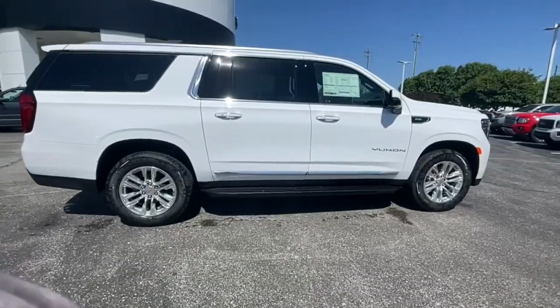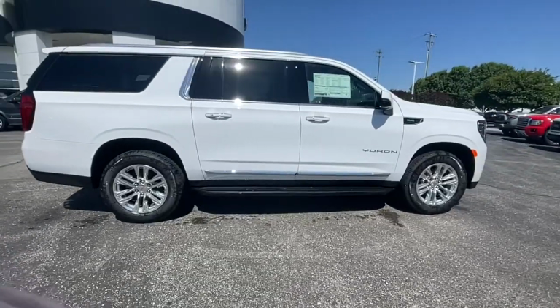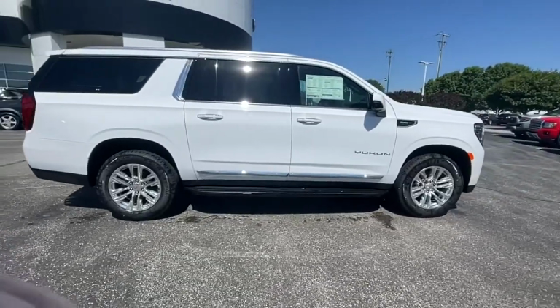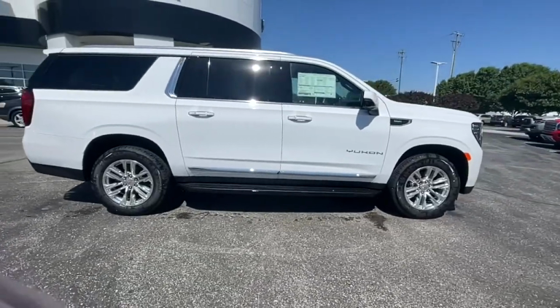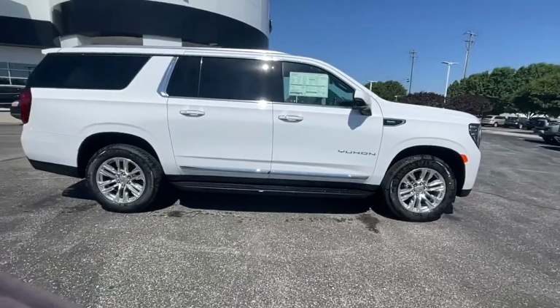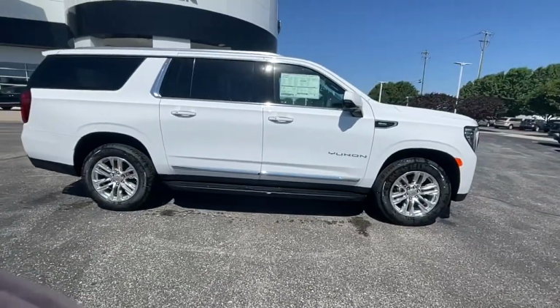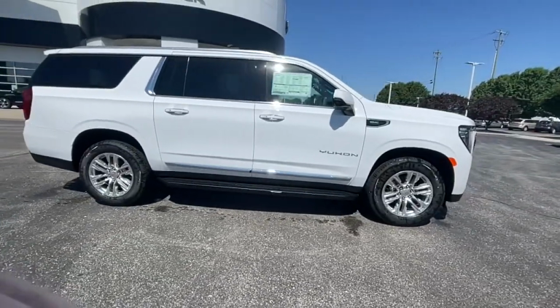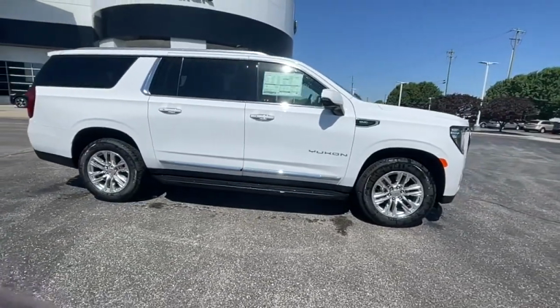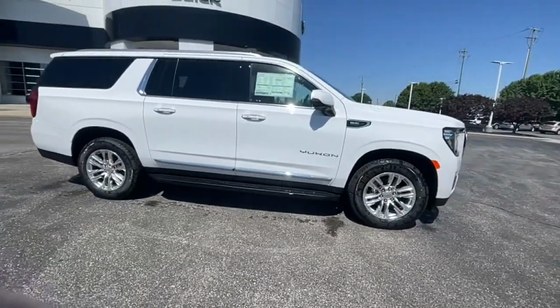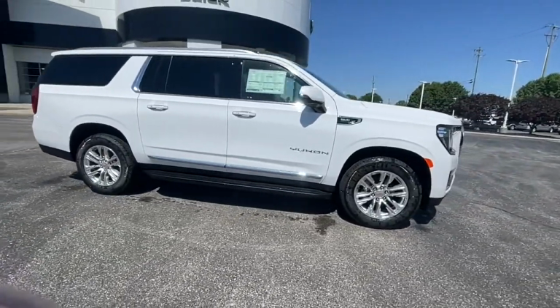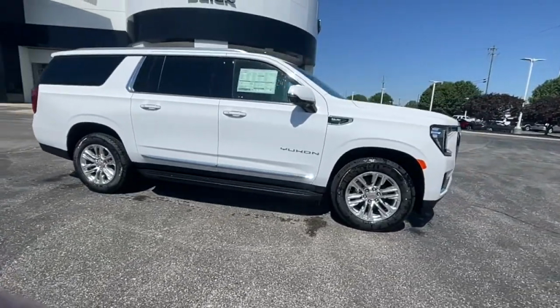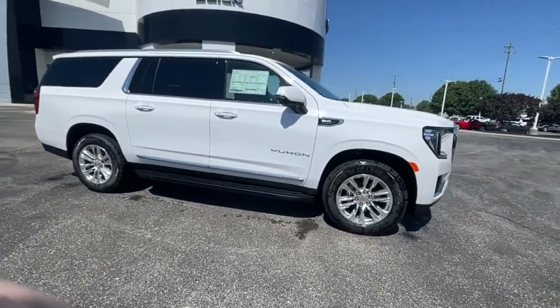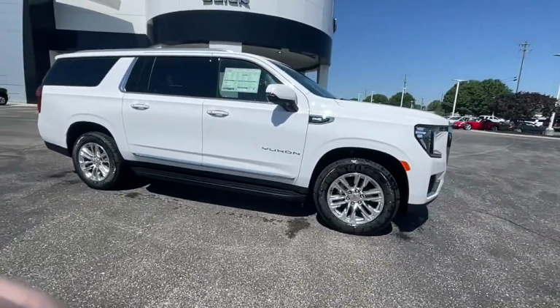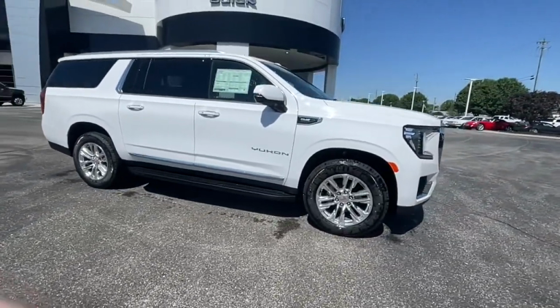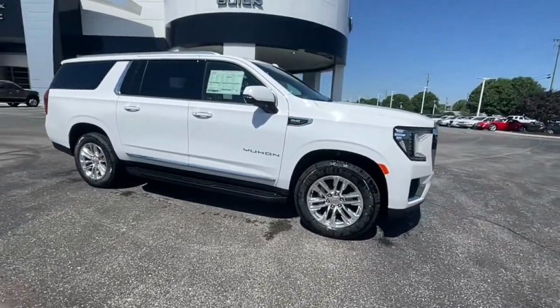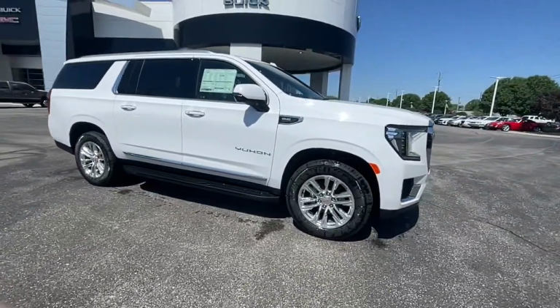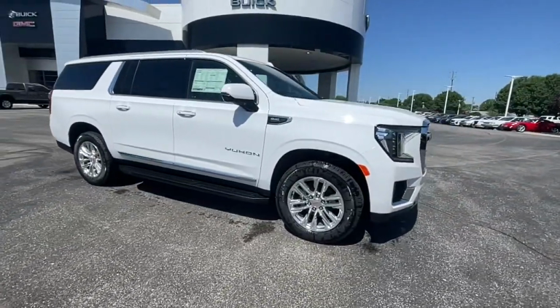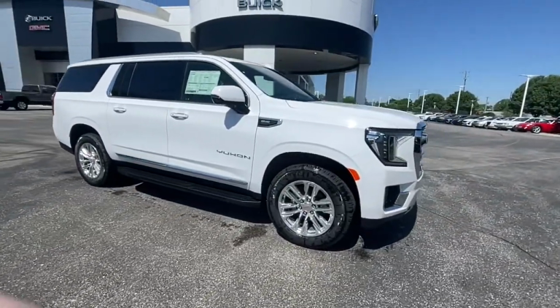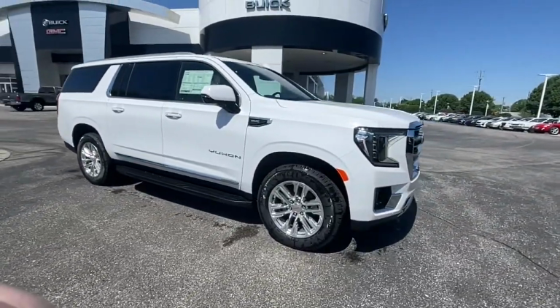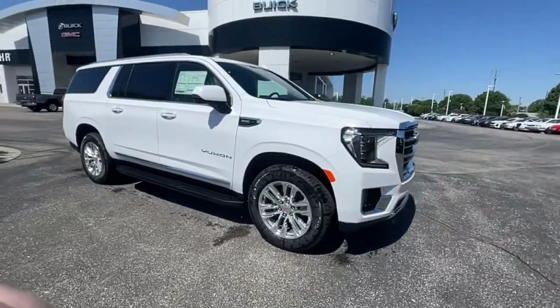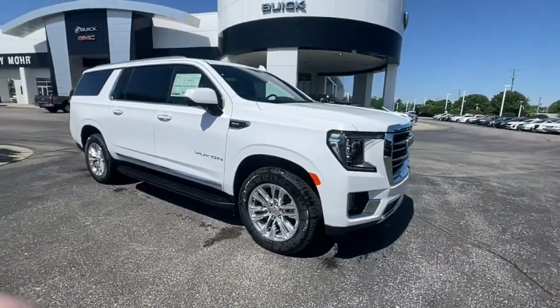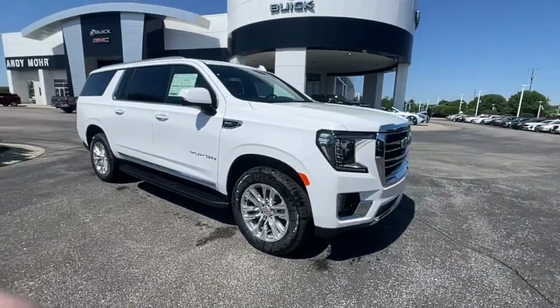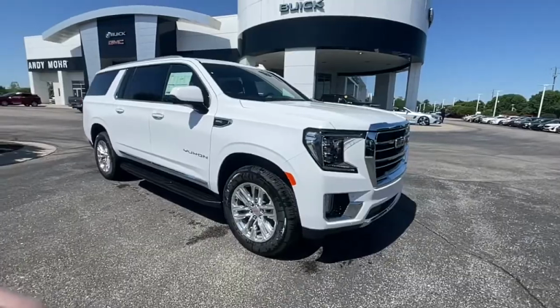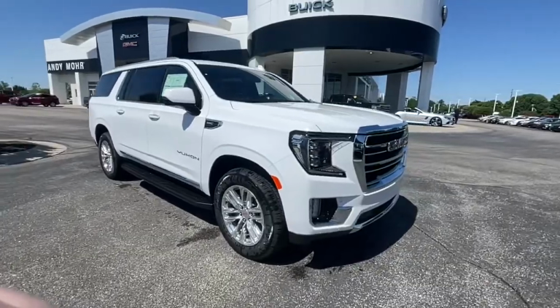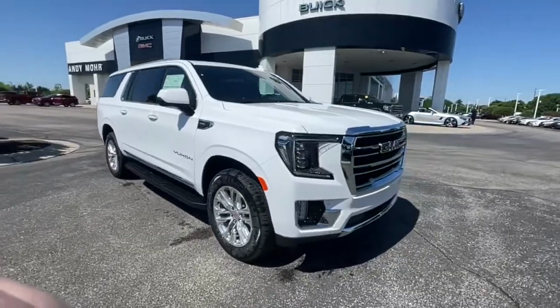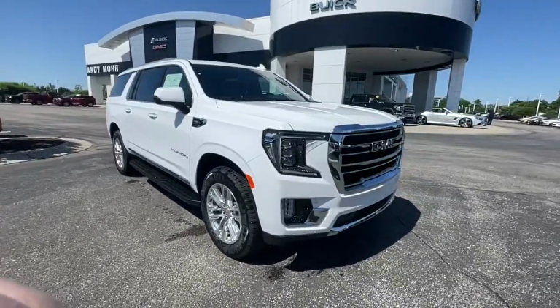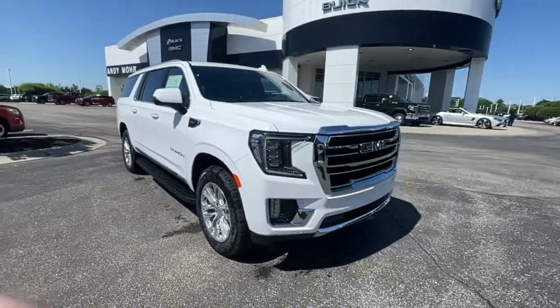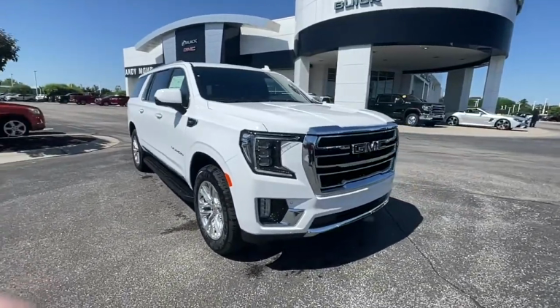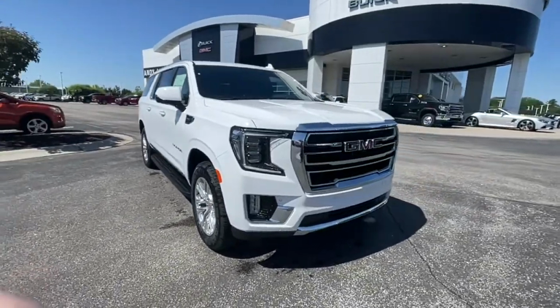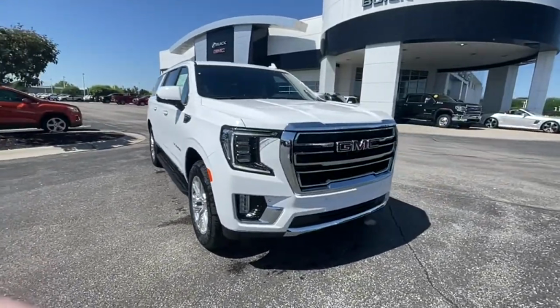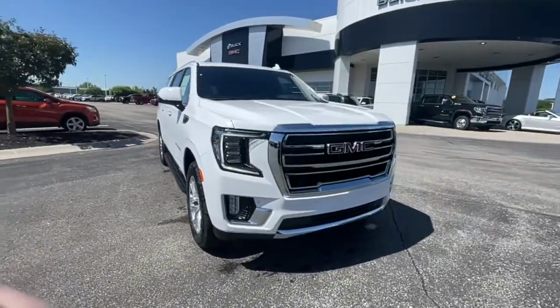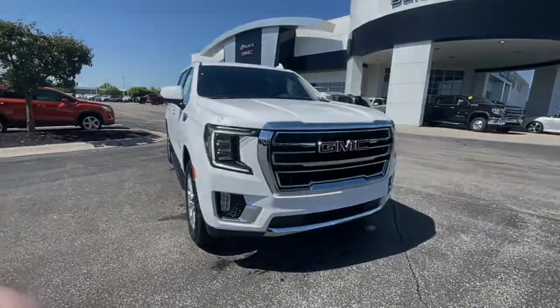The following are some of this vehicle's highlighted options: panoramic roof, navigation system.